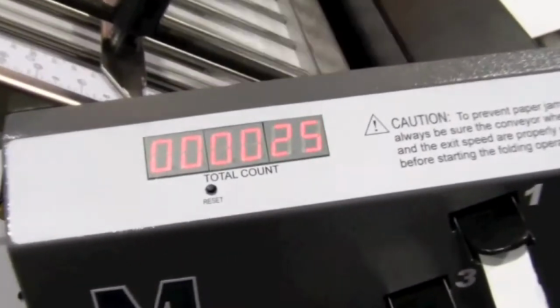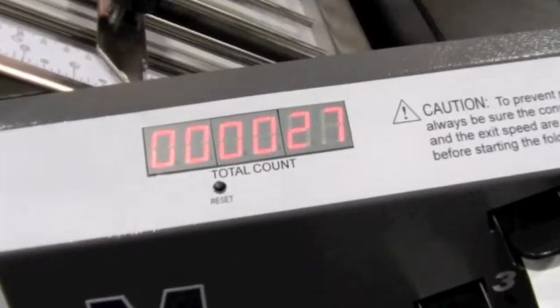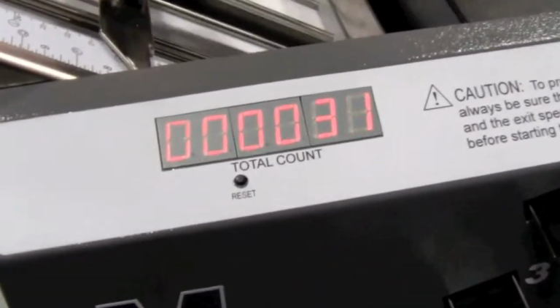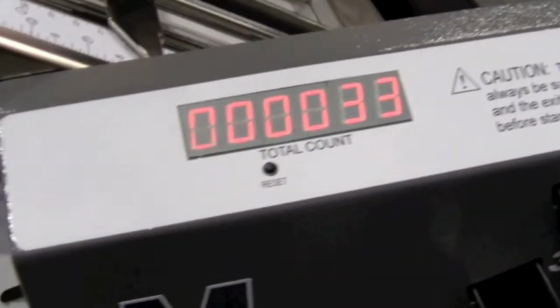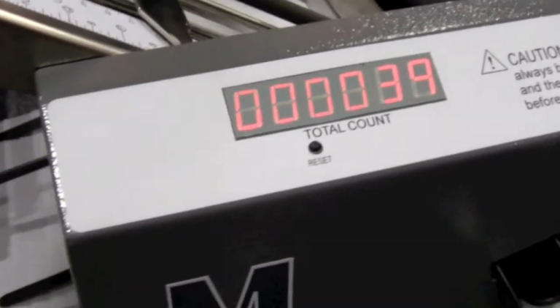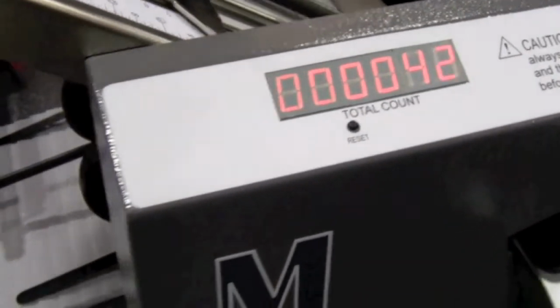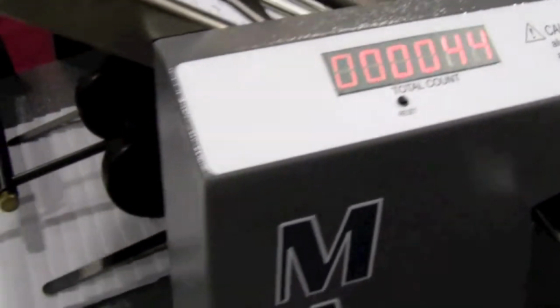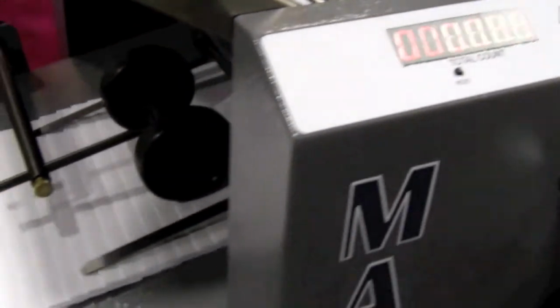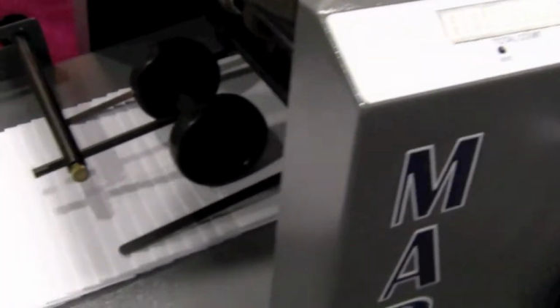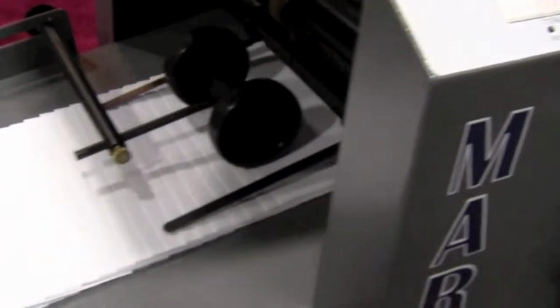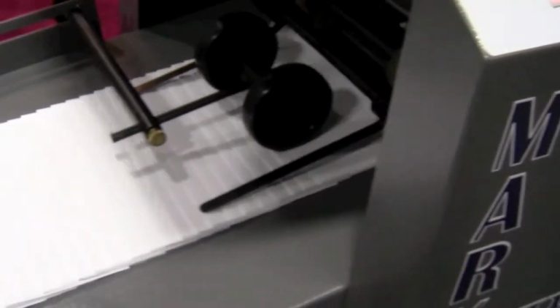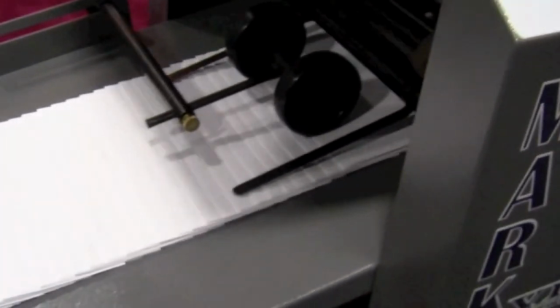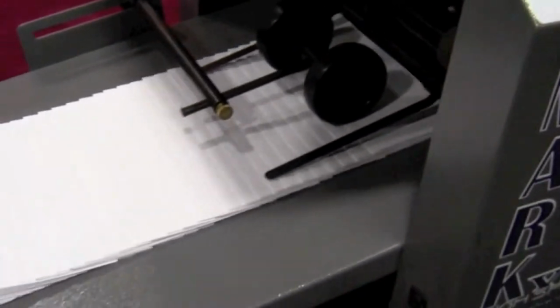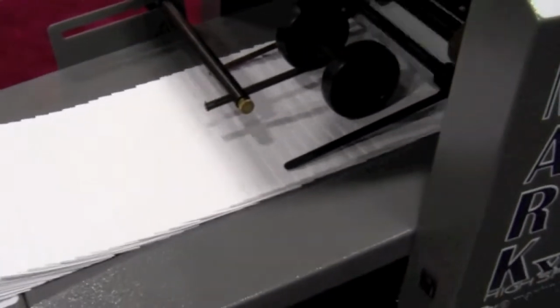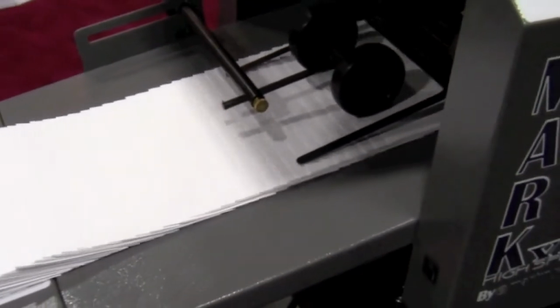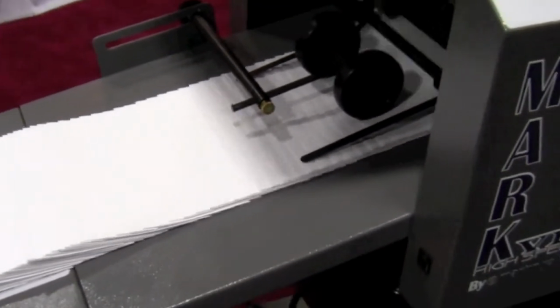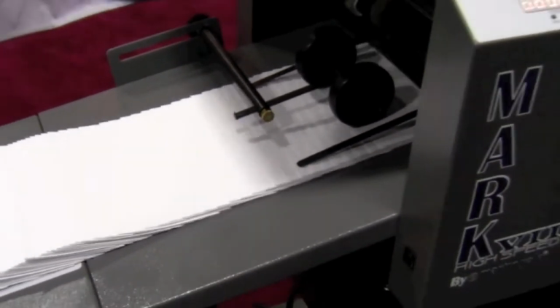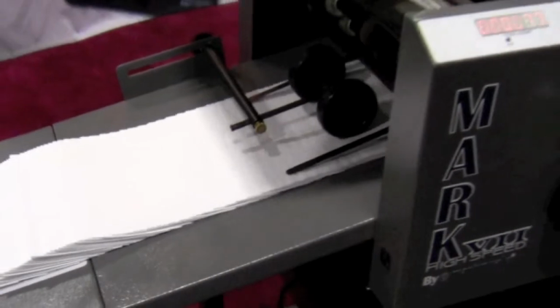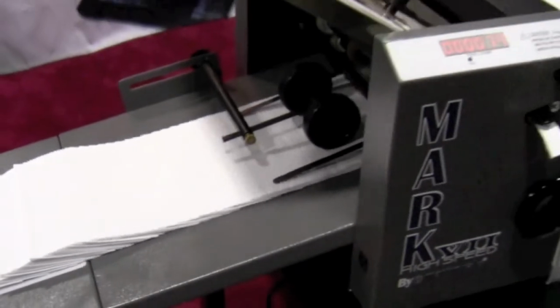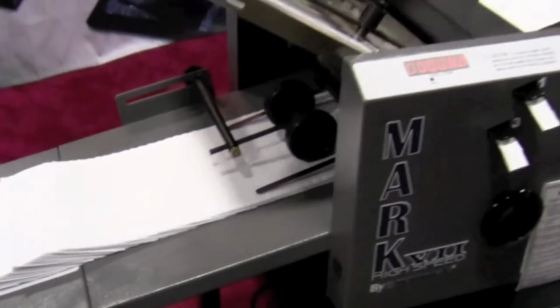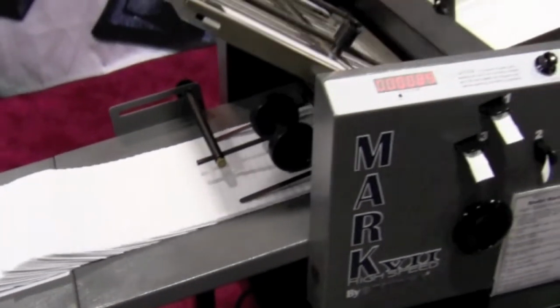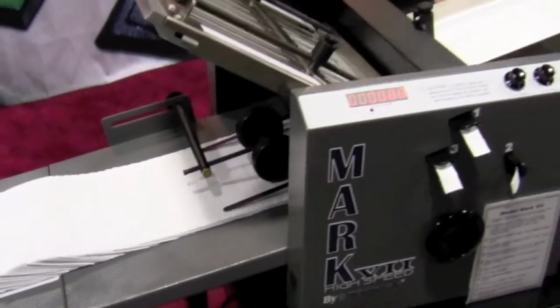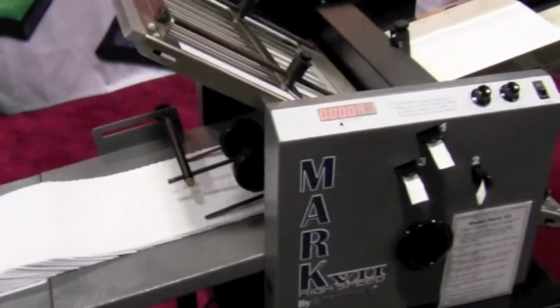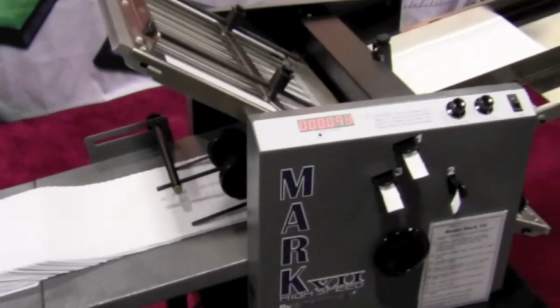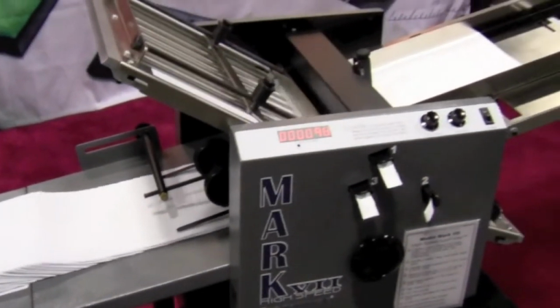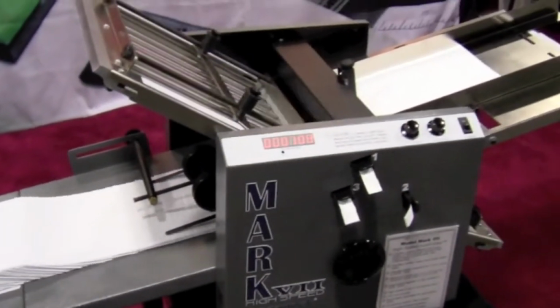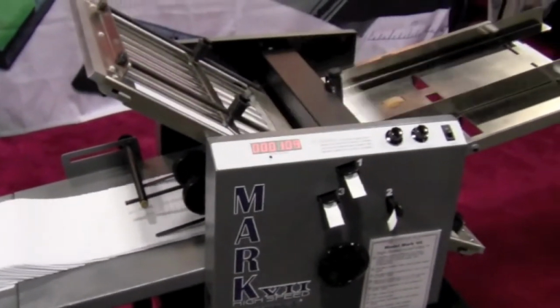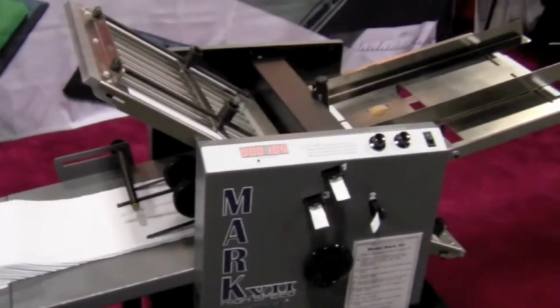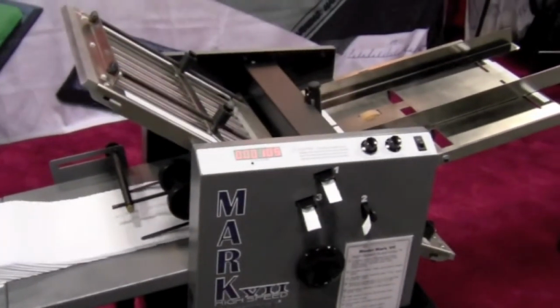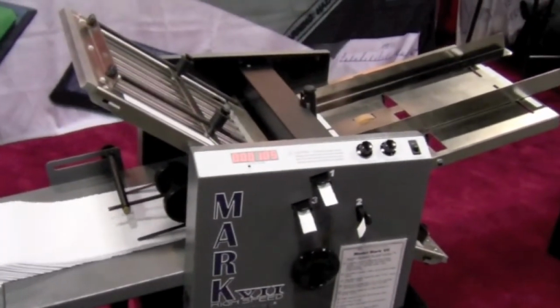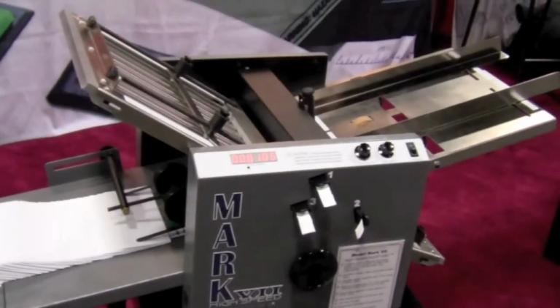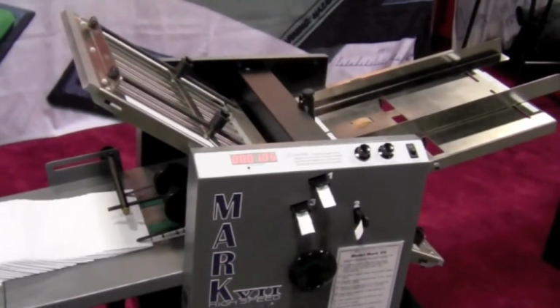This paper folder has a high speed of up to 35,000 sheets per hour and an LED fold counter that indicates how many folds have been completed.